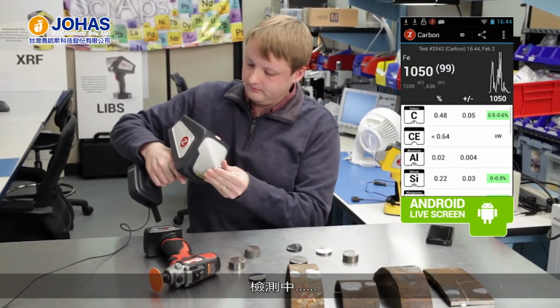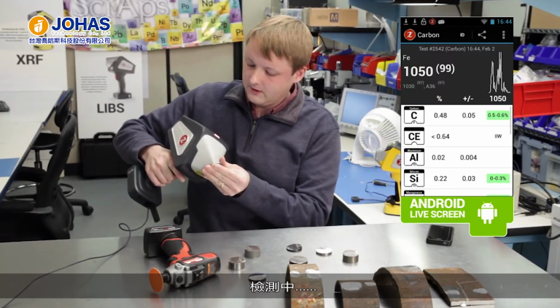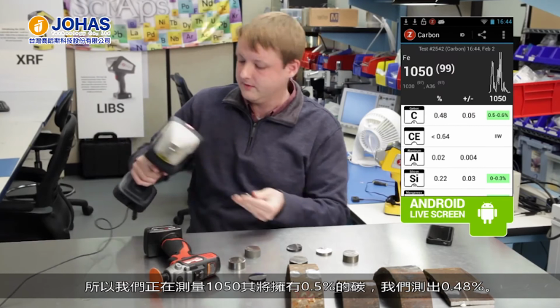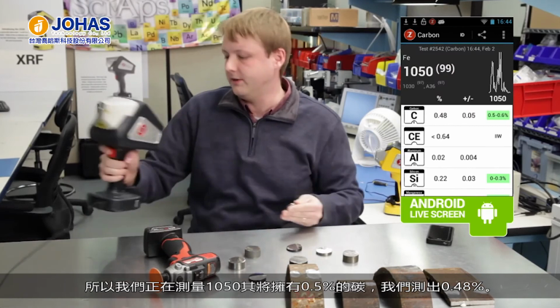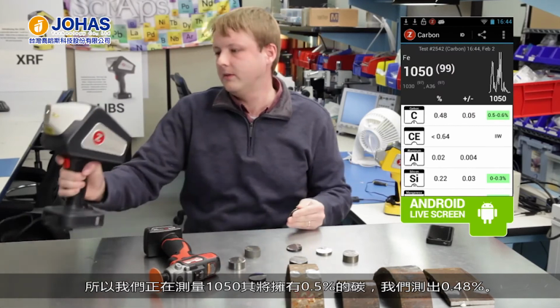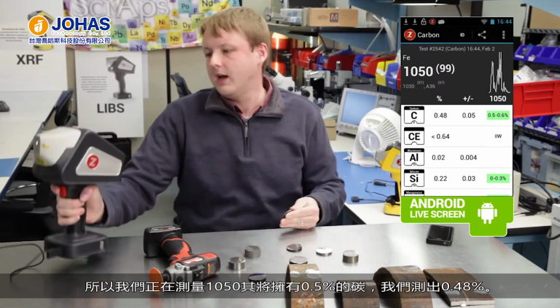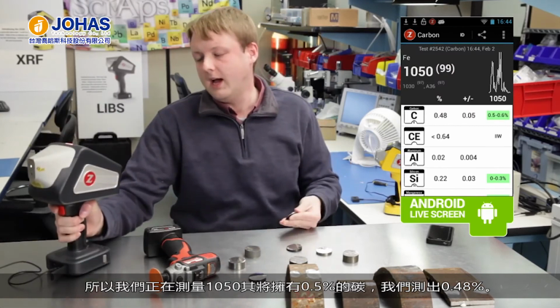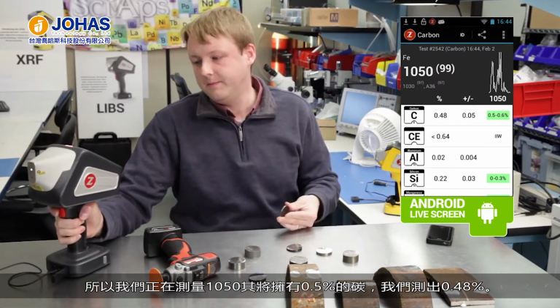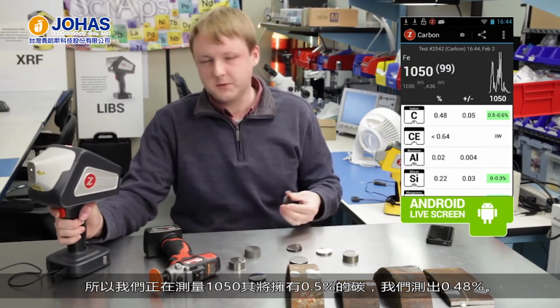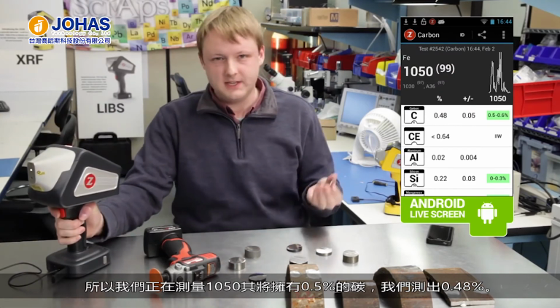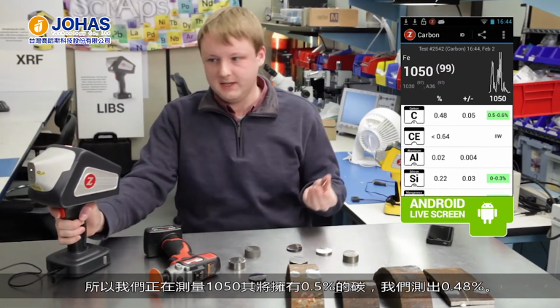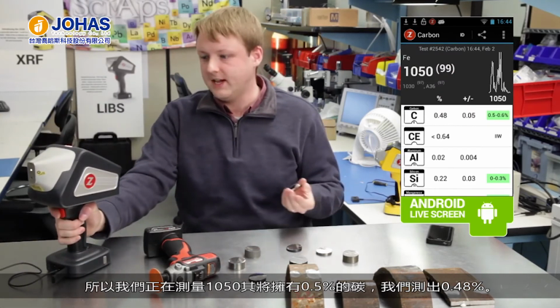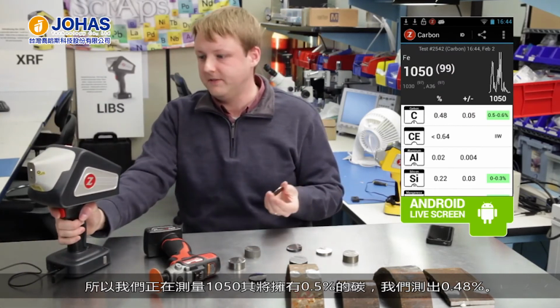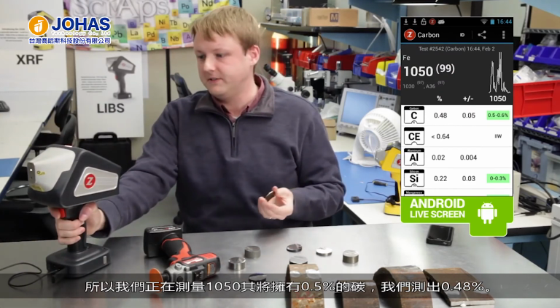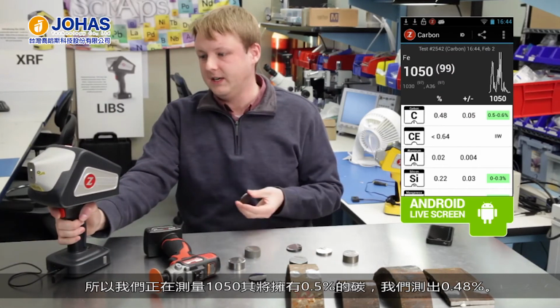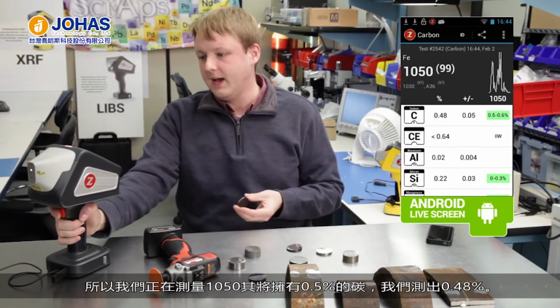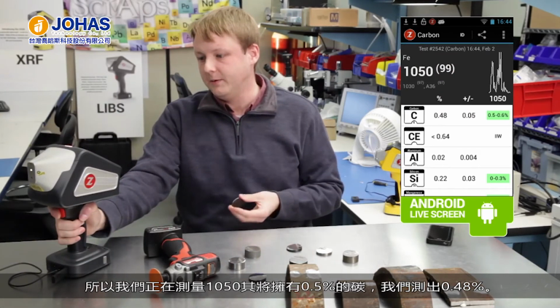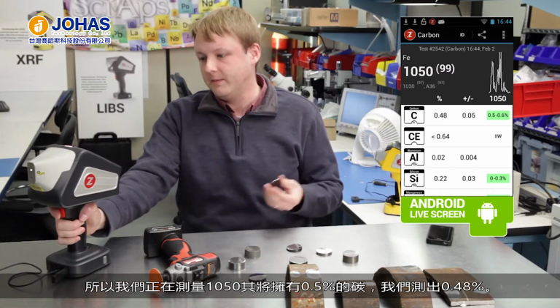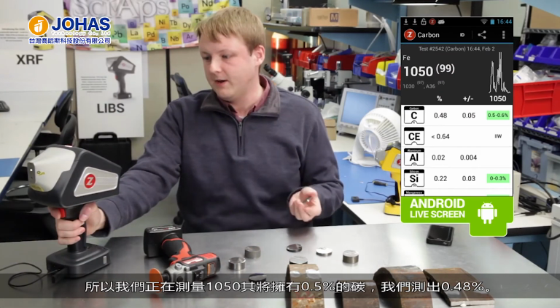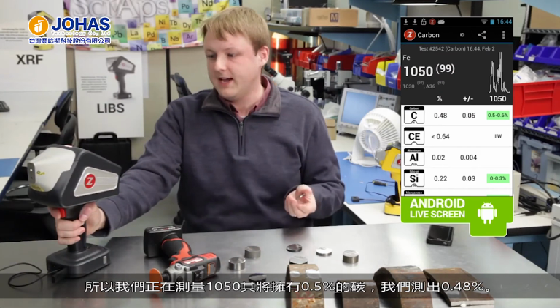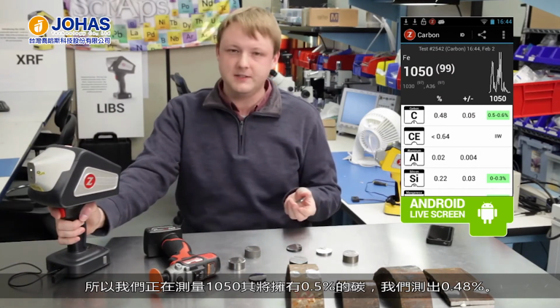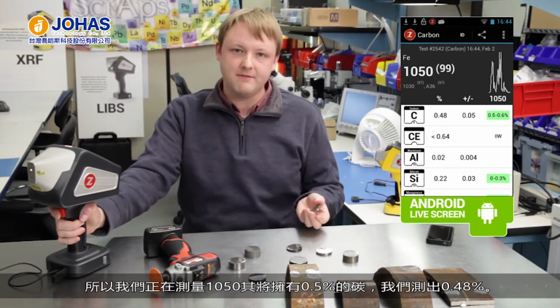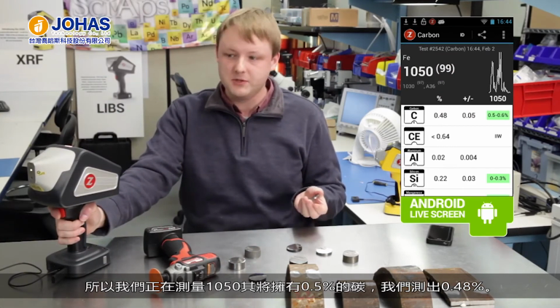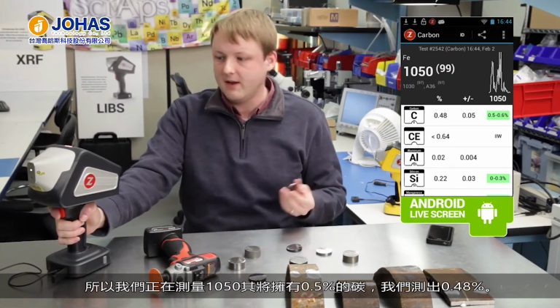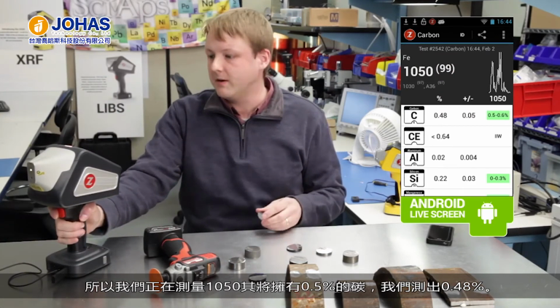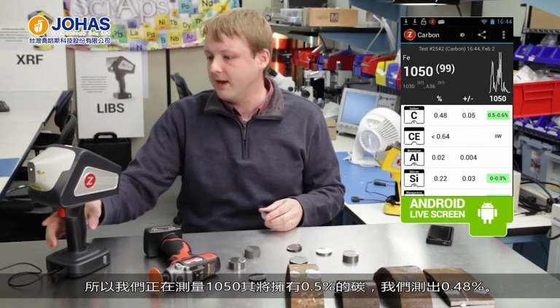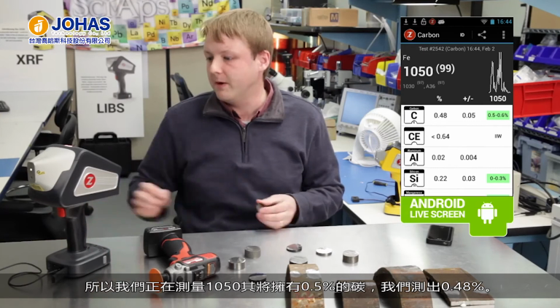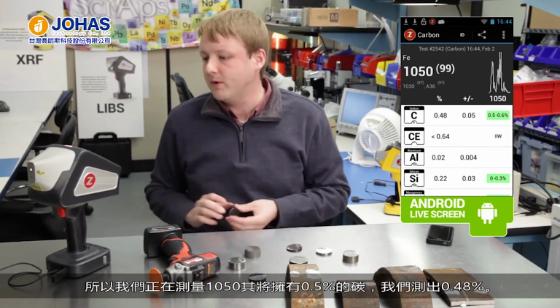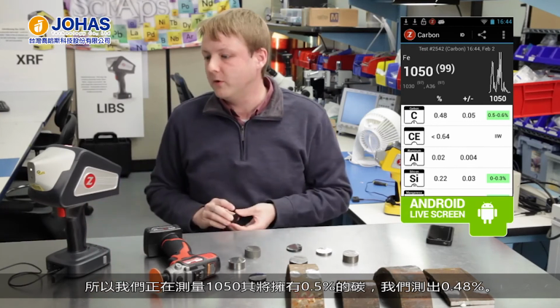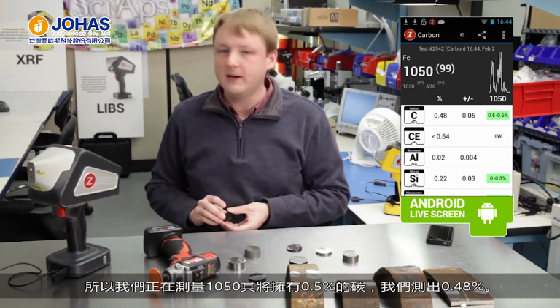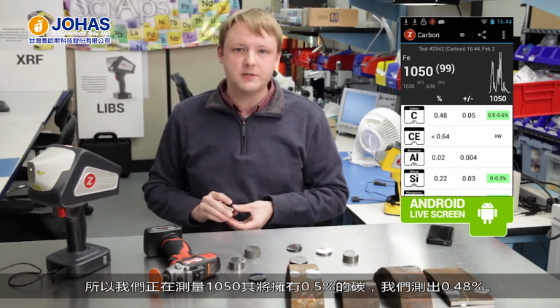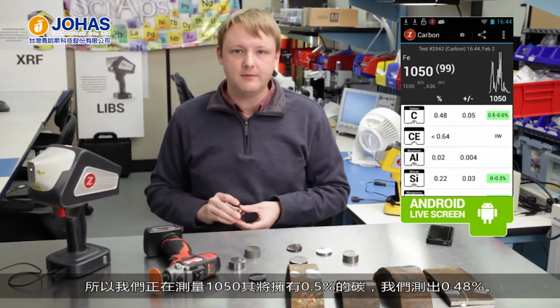Yes, we're testing a 1050 now, and it has half a percent carbon. We're coming out at about 0.48% — very good.